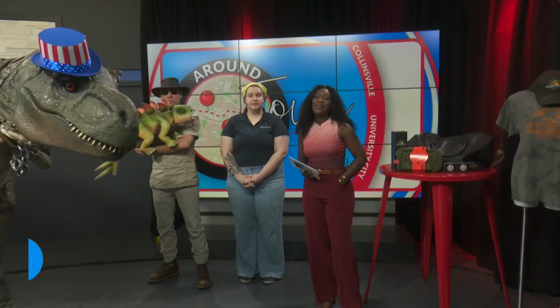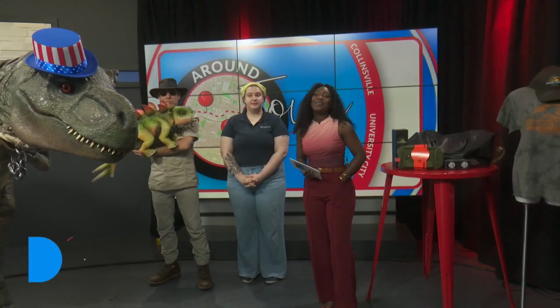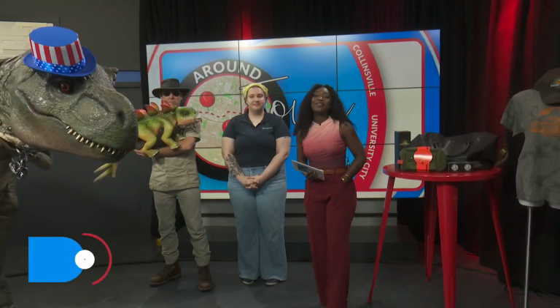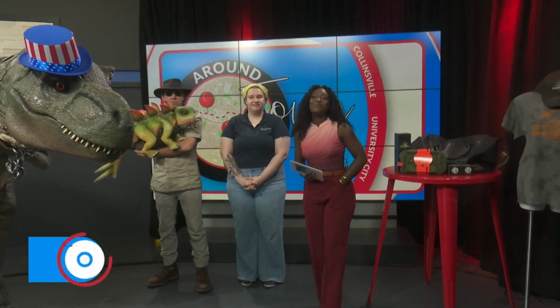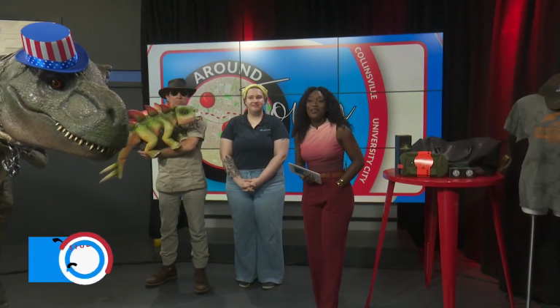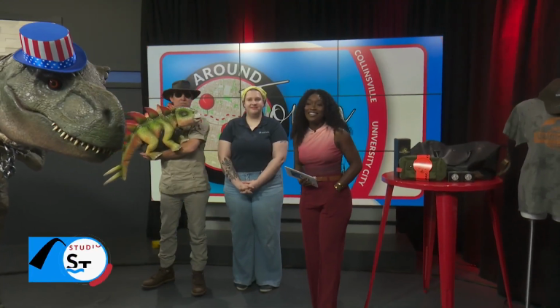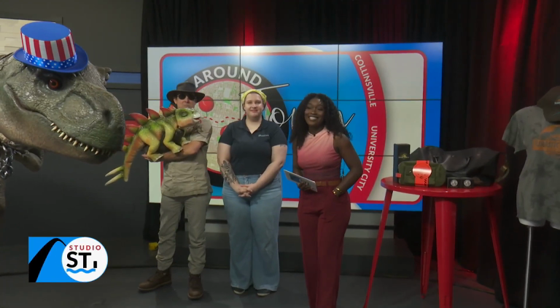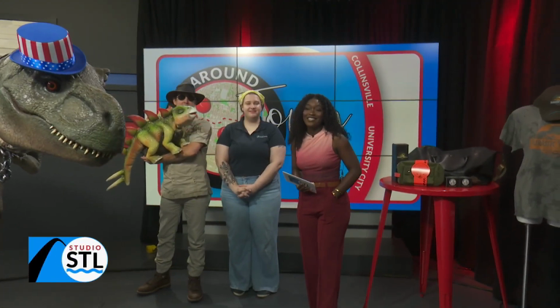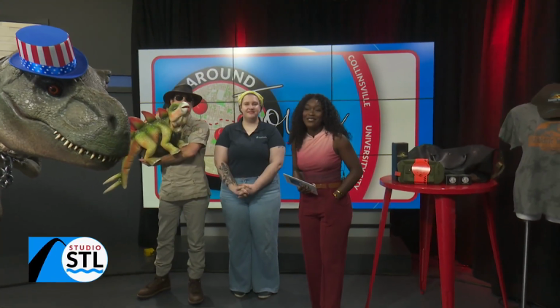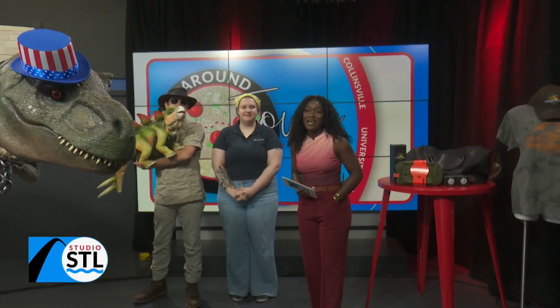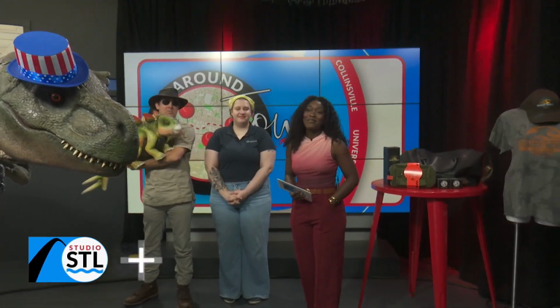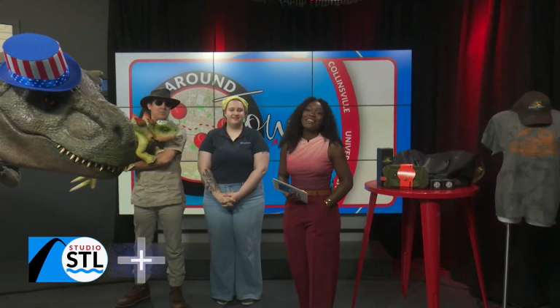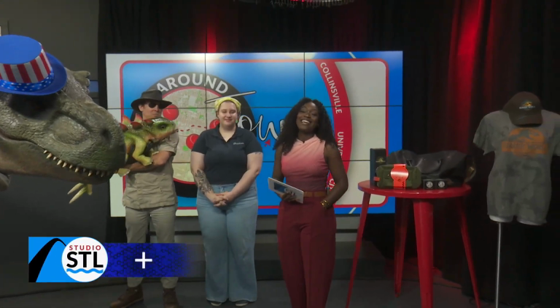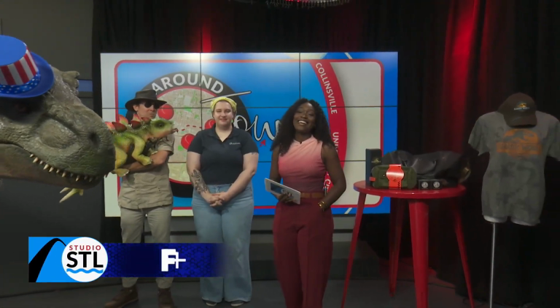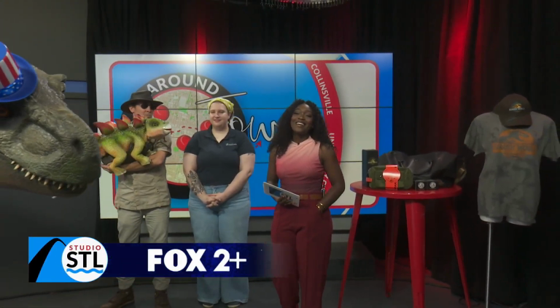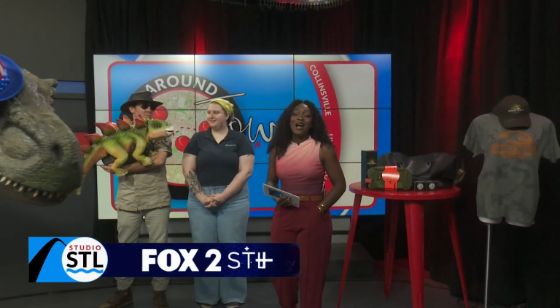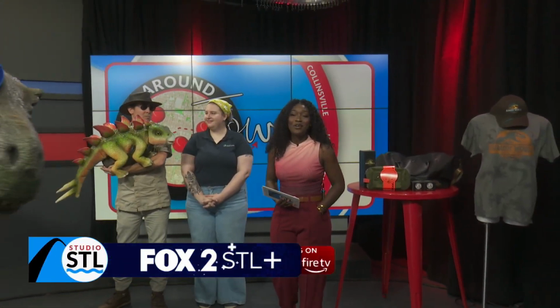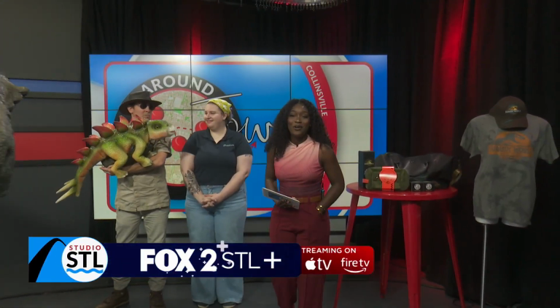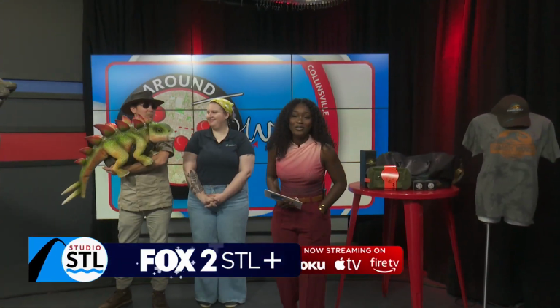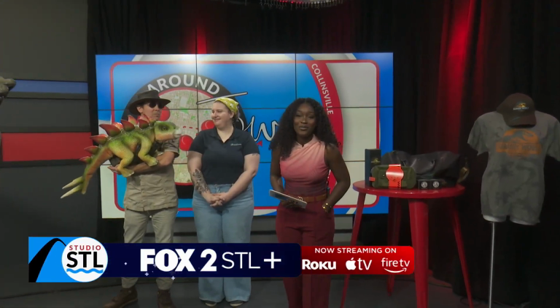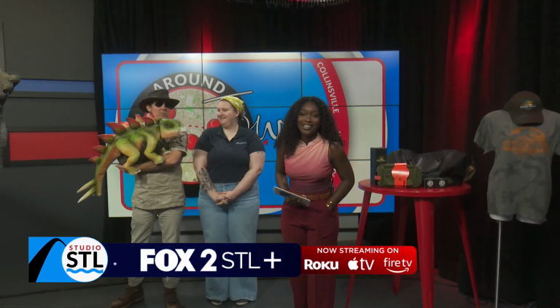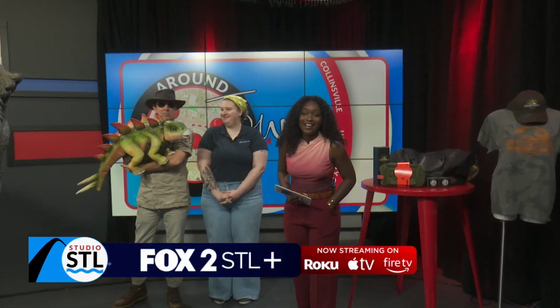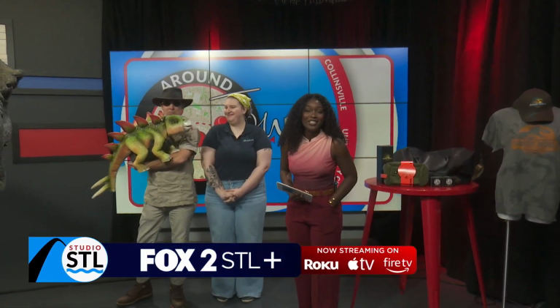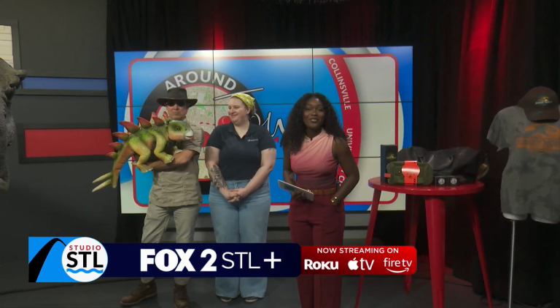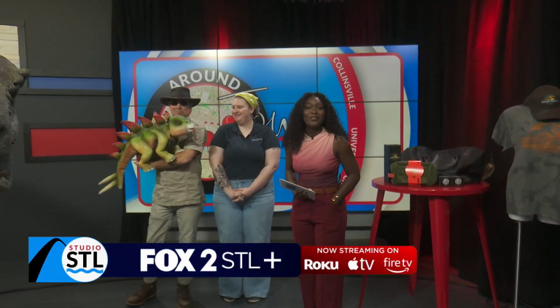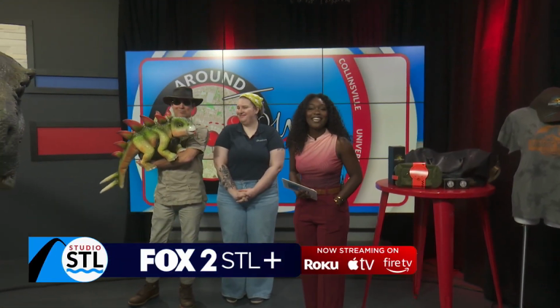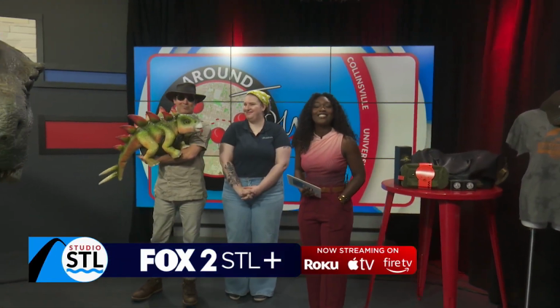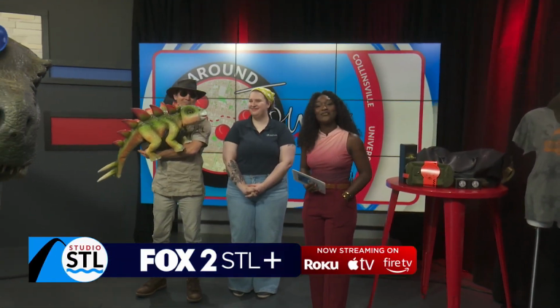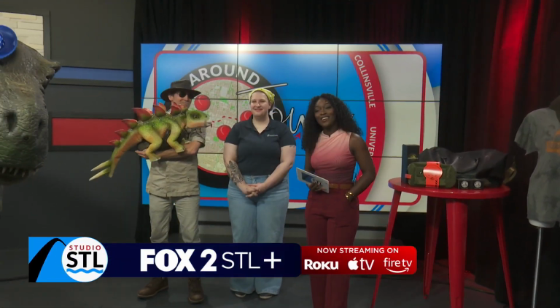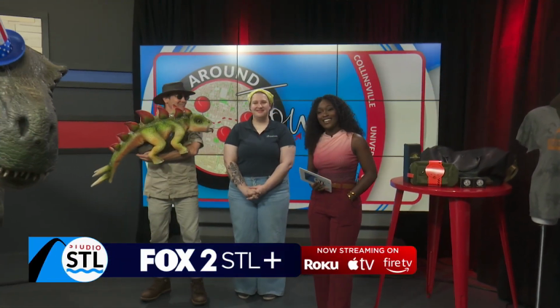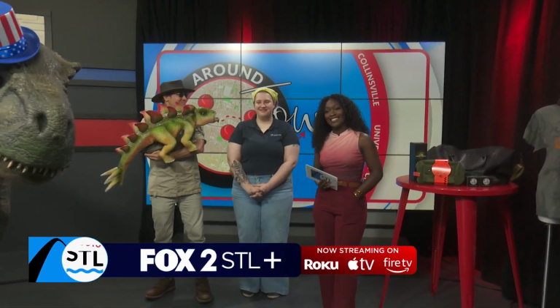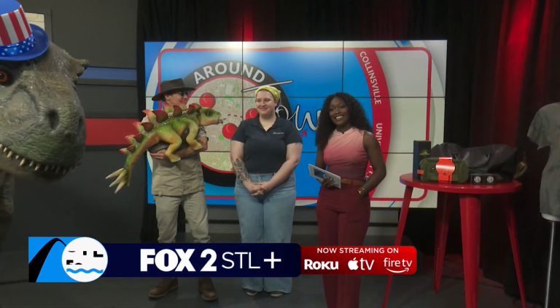Good morning, St. Louis. Happy Monday. I'm your co-host, Brittany Coyles. Thanks for joining Studio STL.